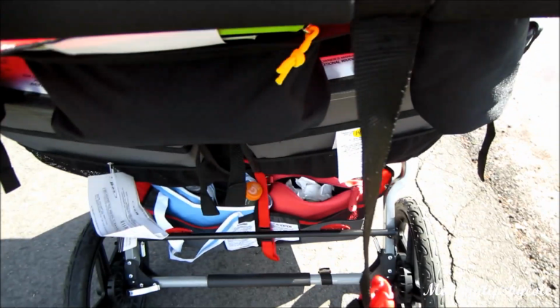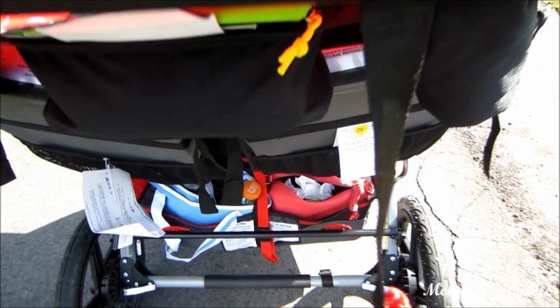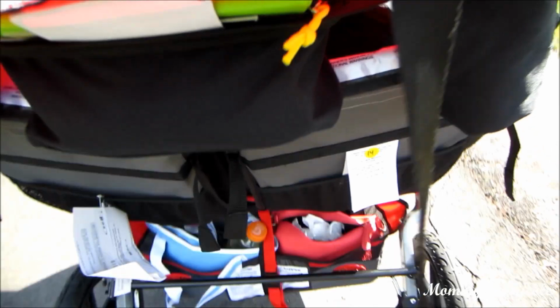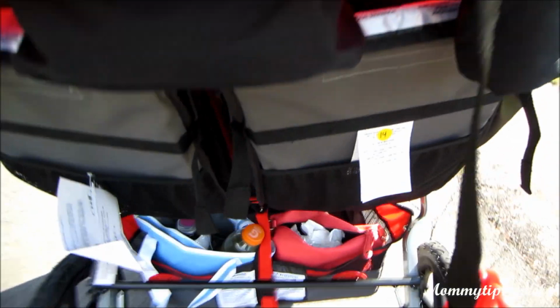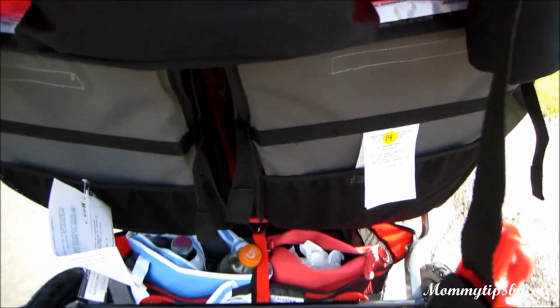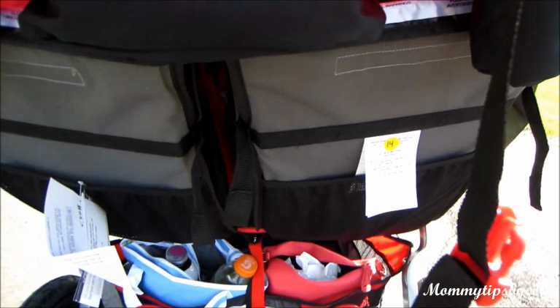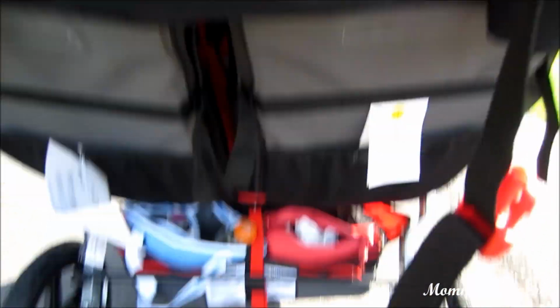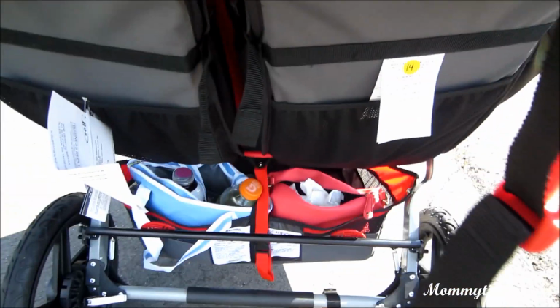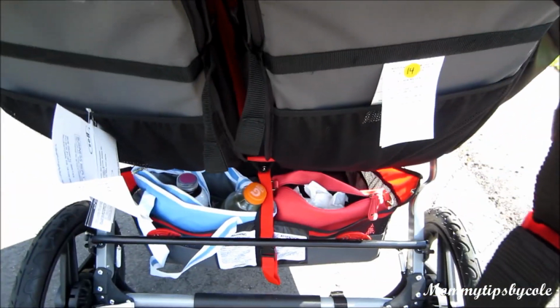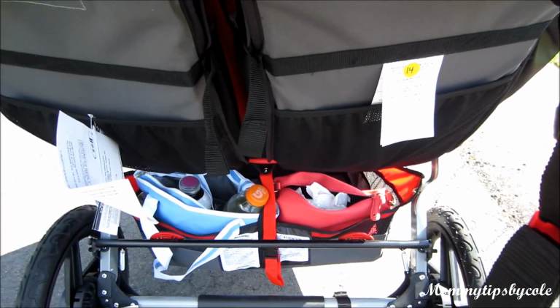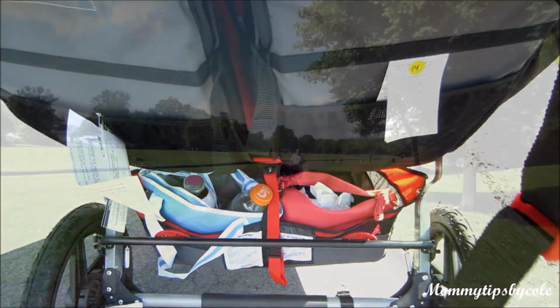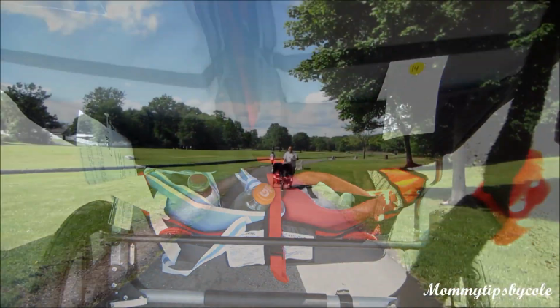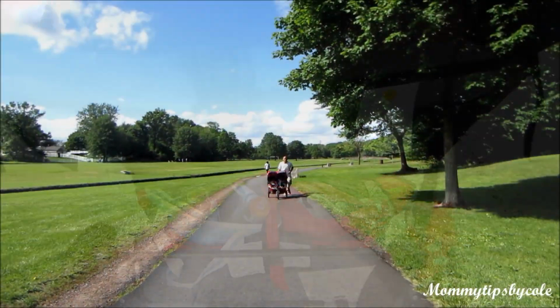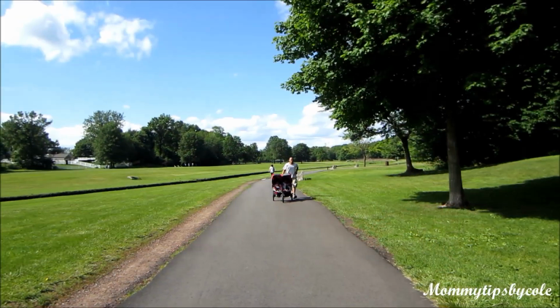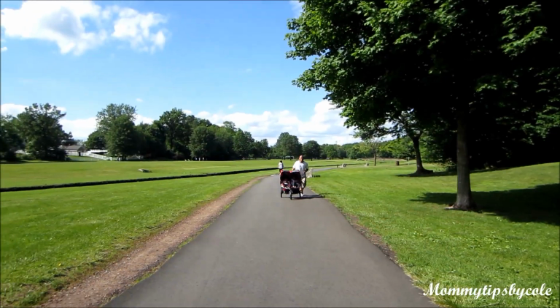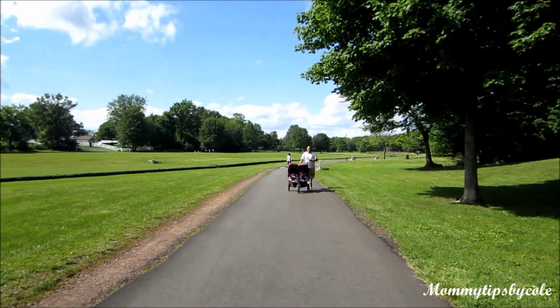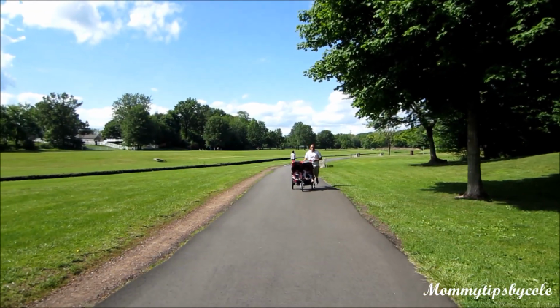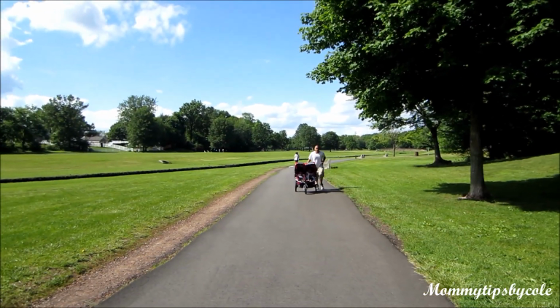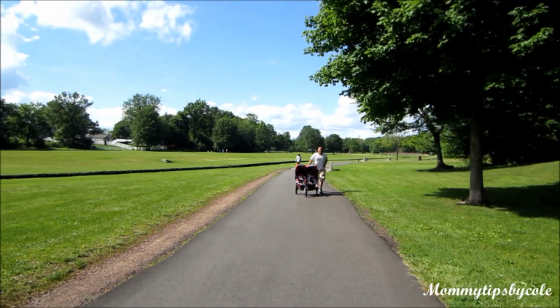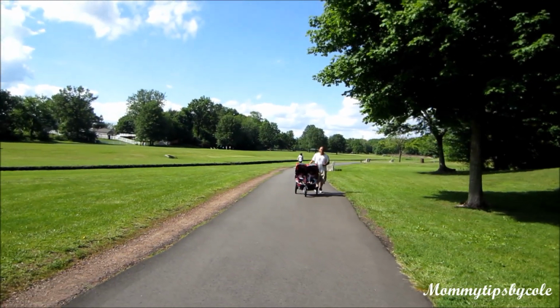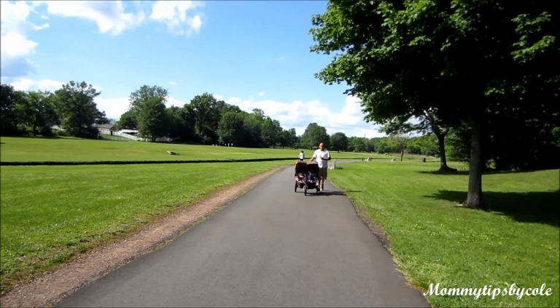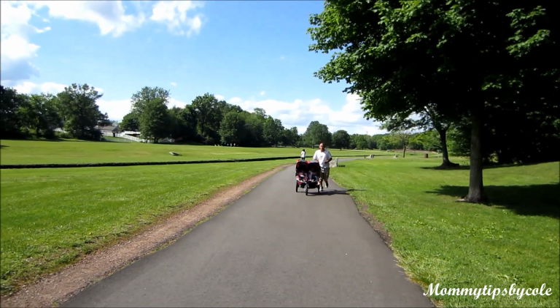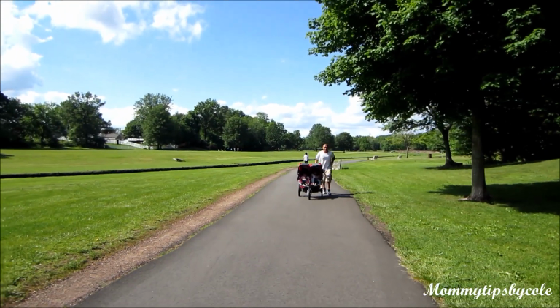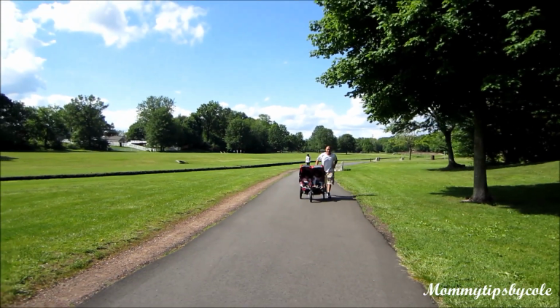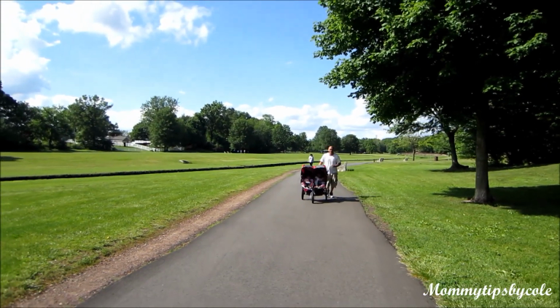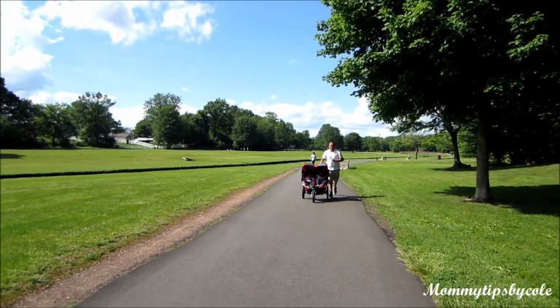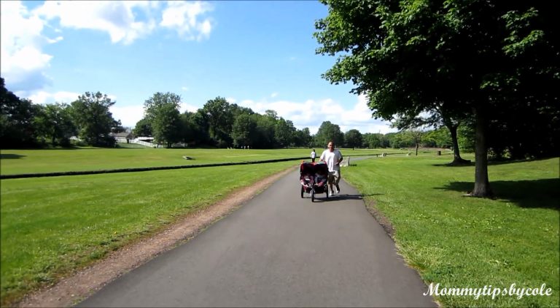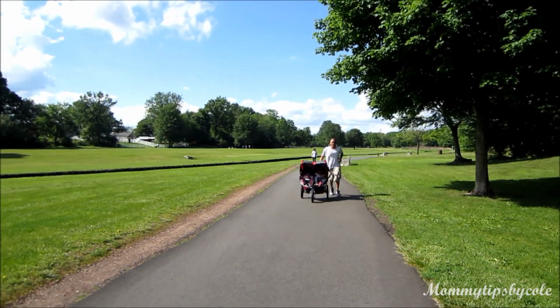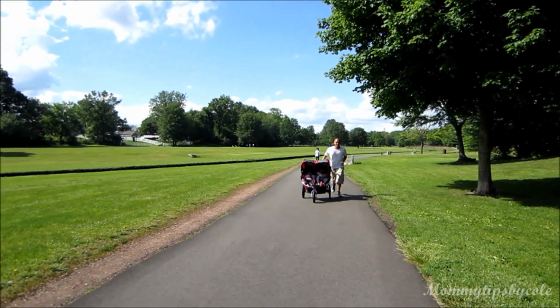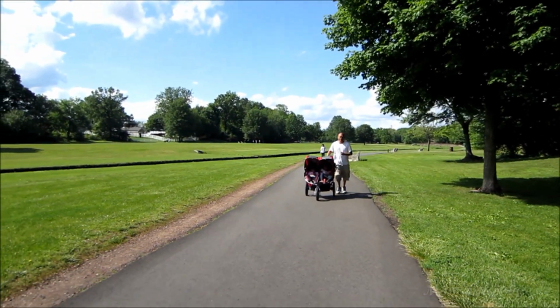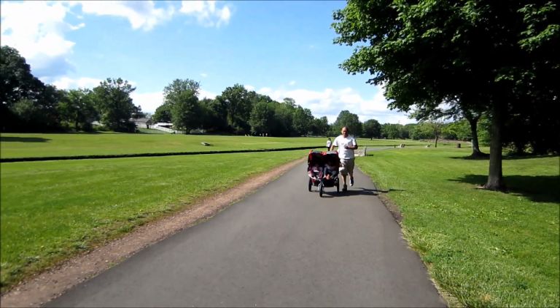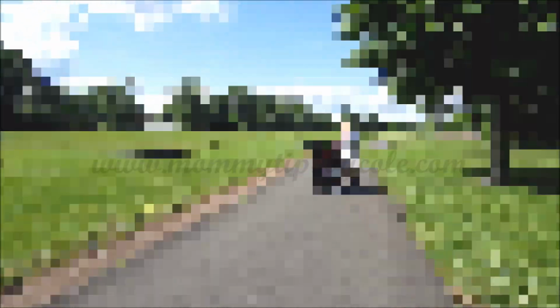As well as an upcoming giveaway. And as you can see, Daddy was enjoying the stroller as well.